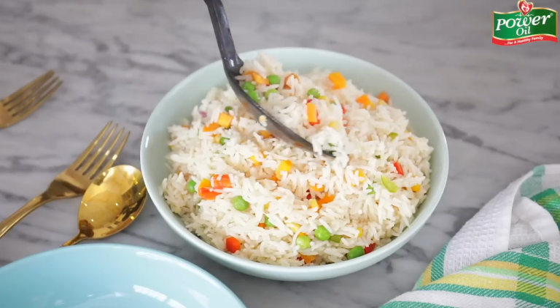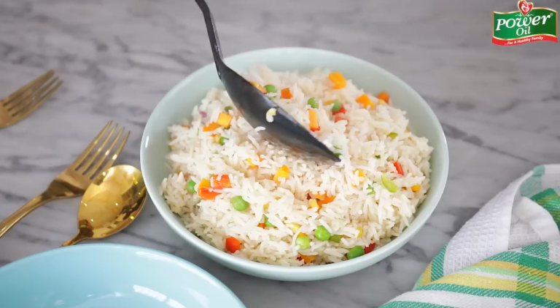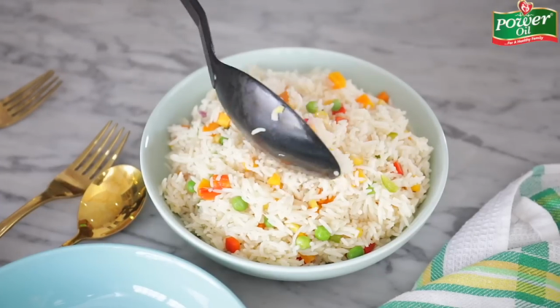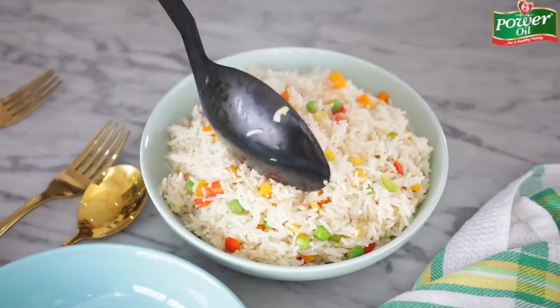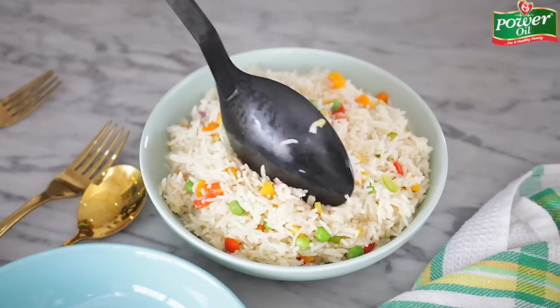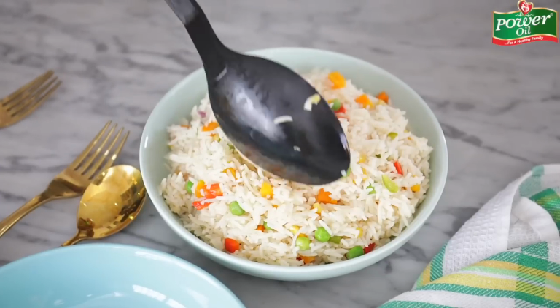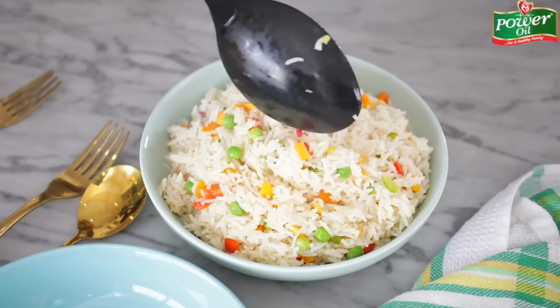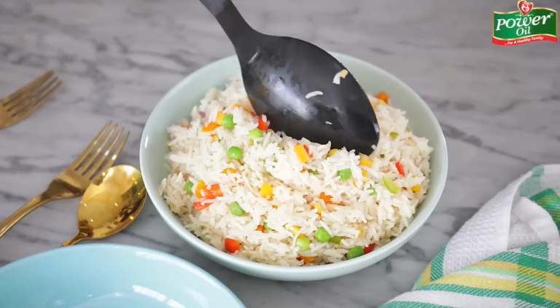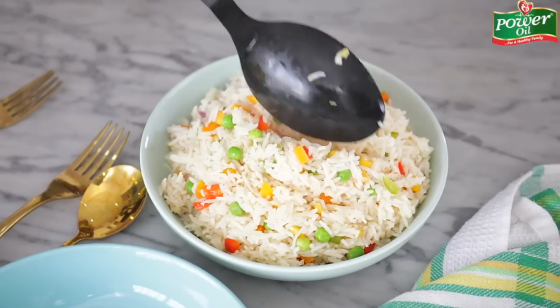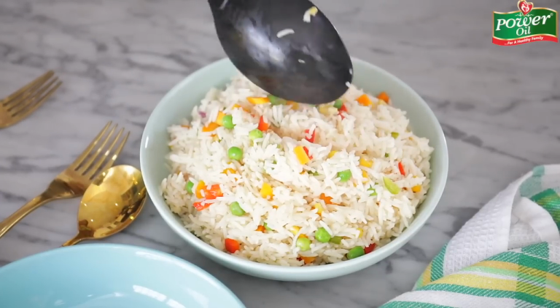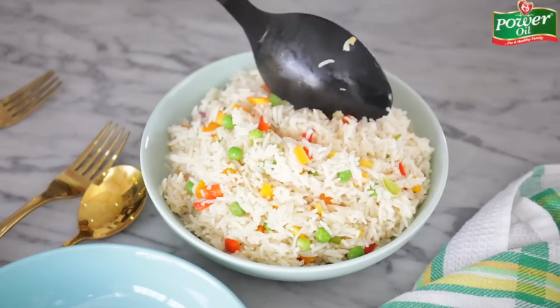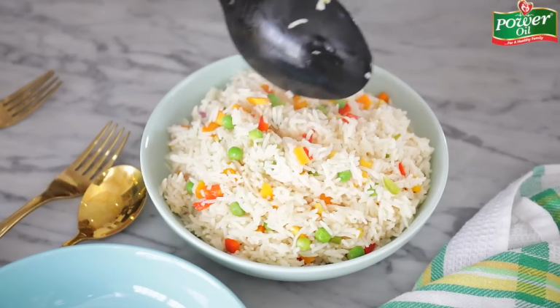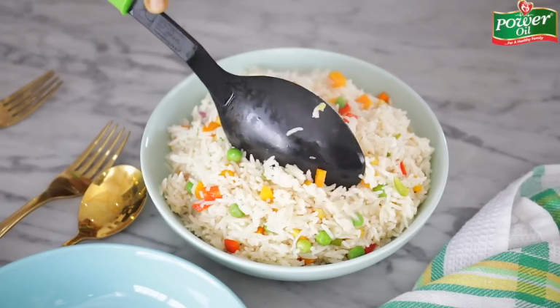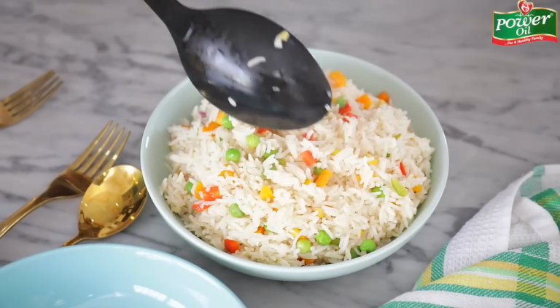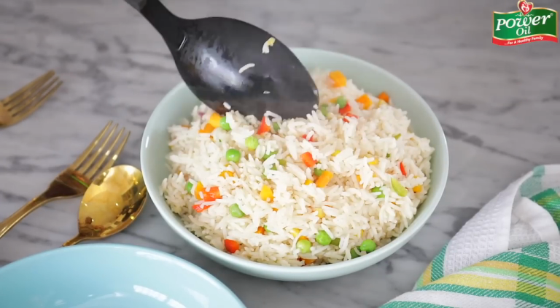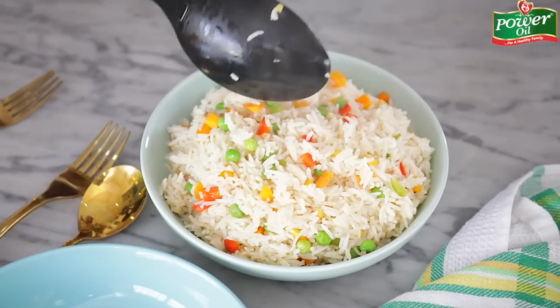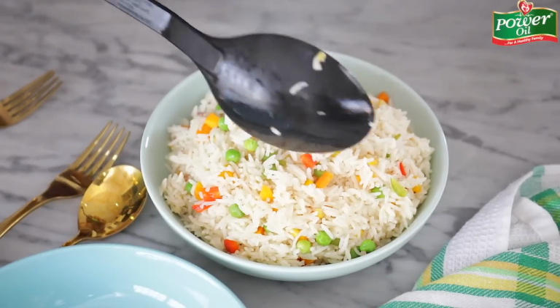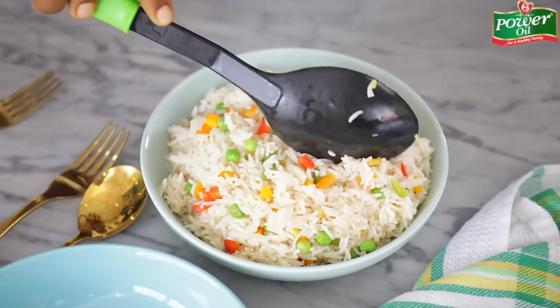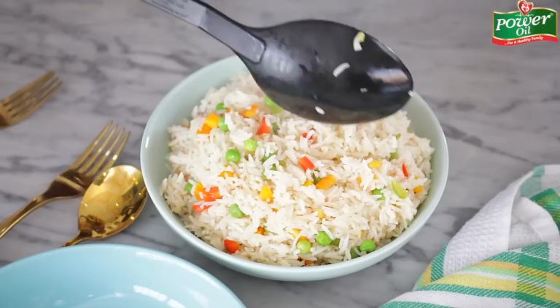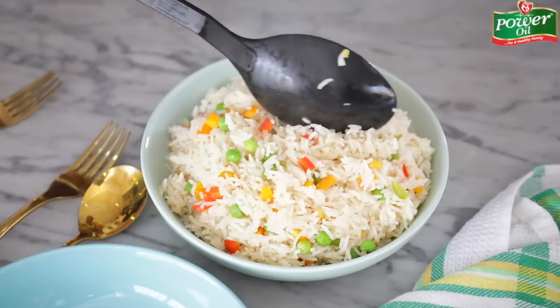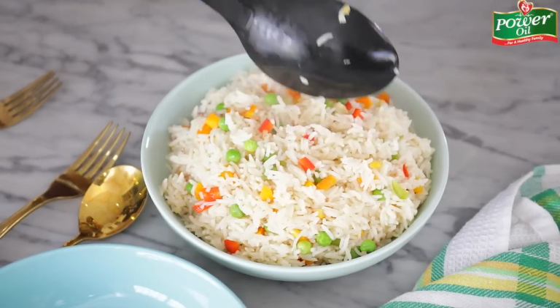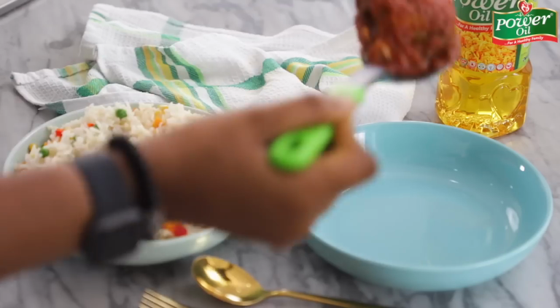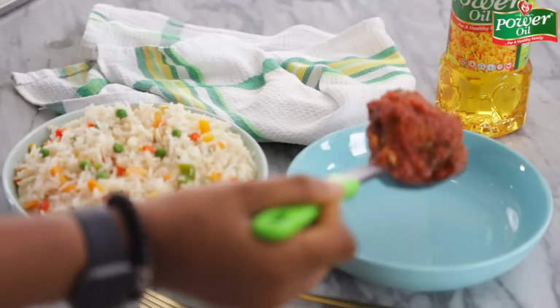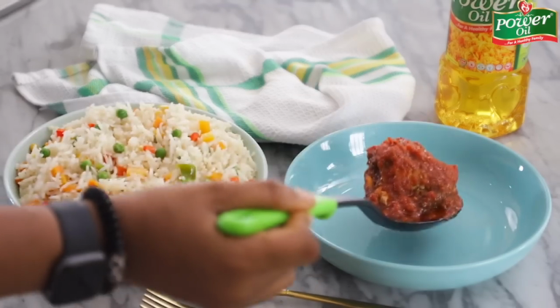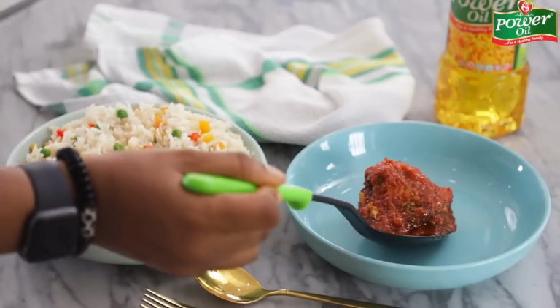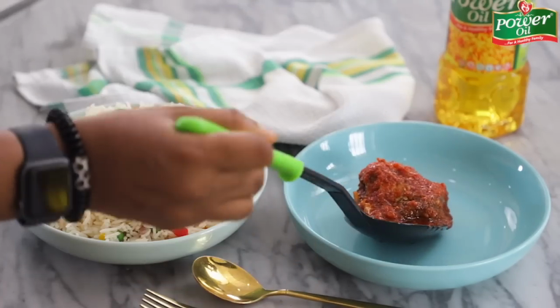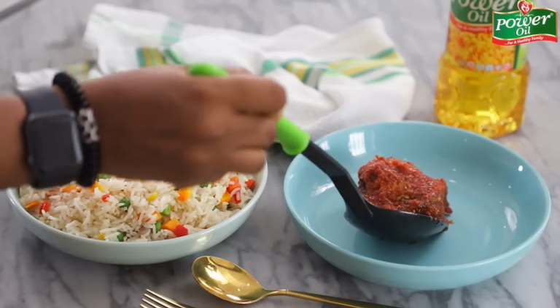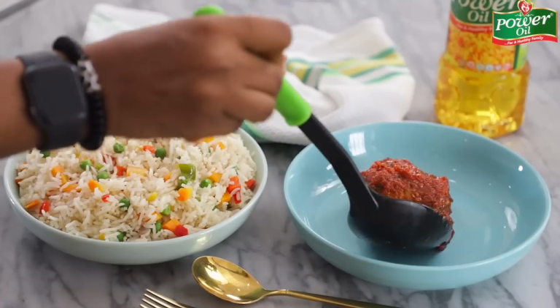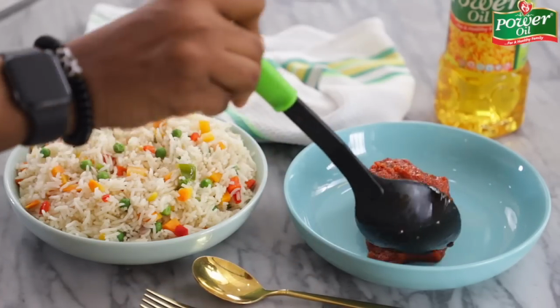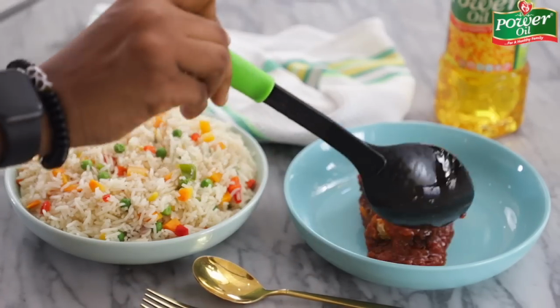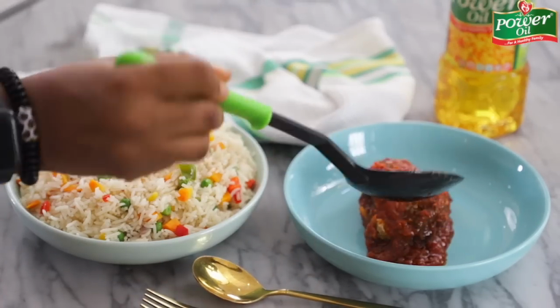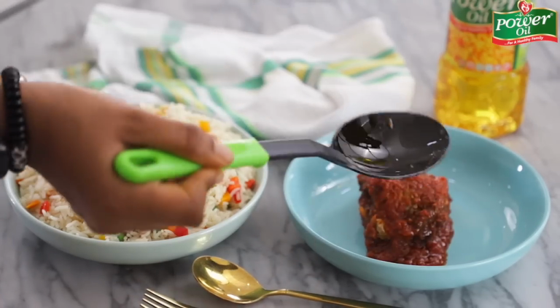This is how you cook a flavorful steamed veggie white rice. Serve on a plate along with the stew and enjoy, guys. Ensure you call your family and friends to join you in the feast.